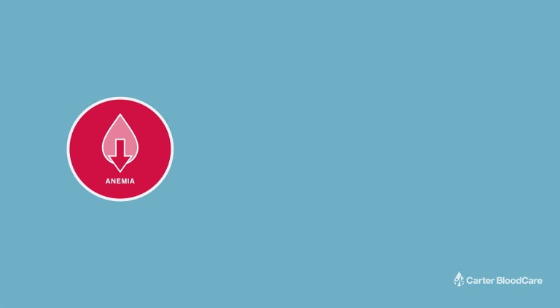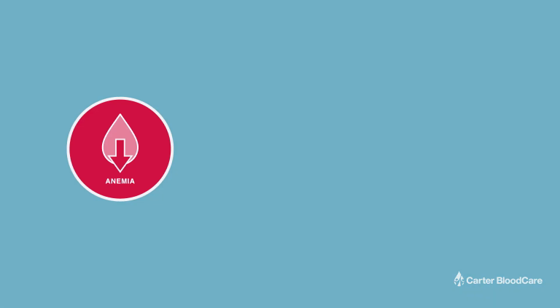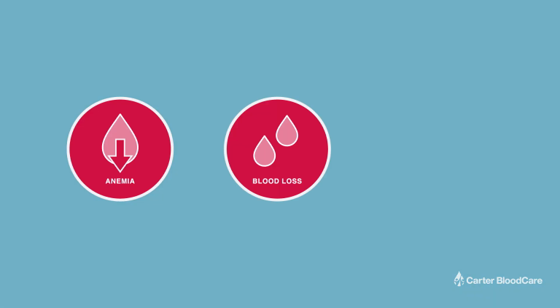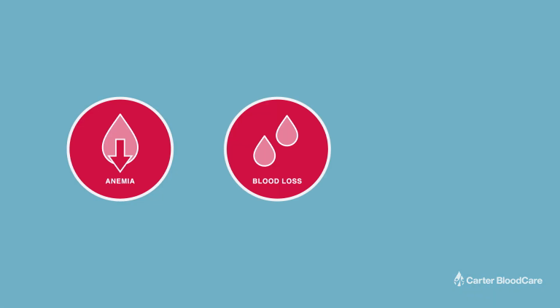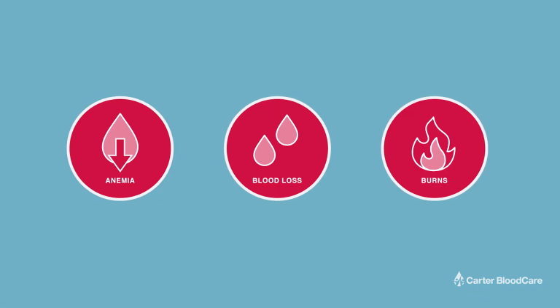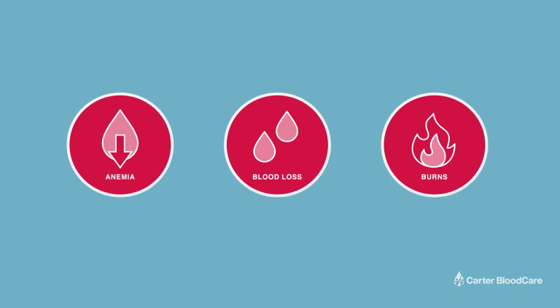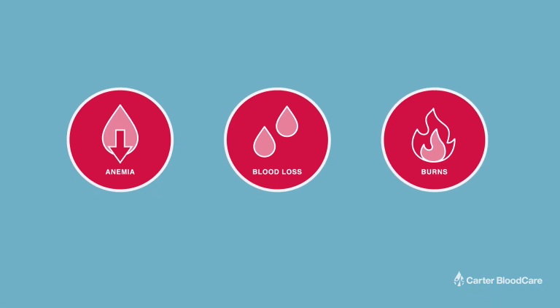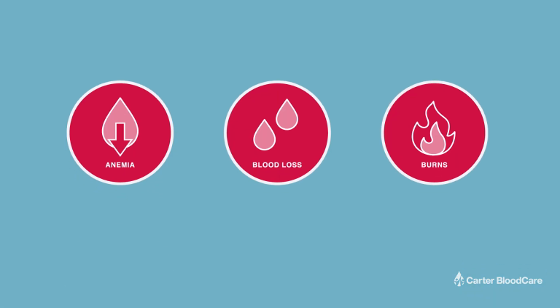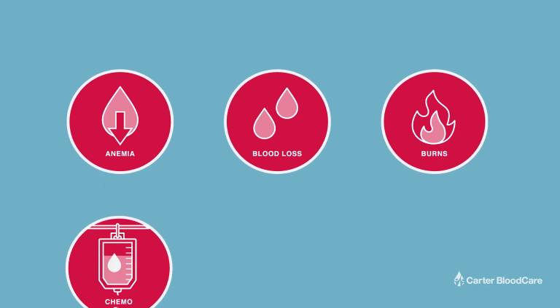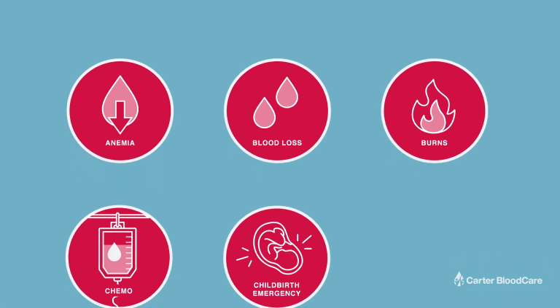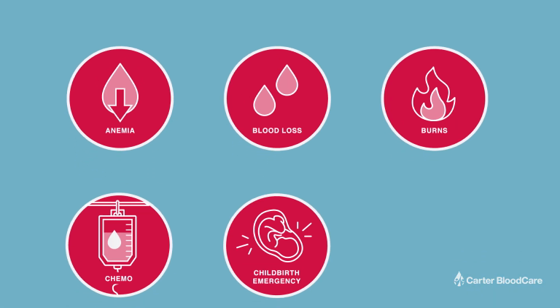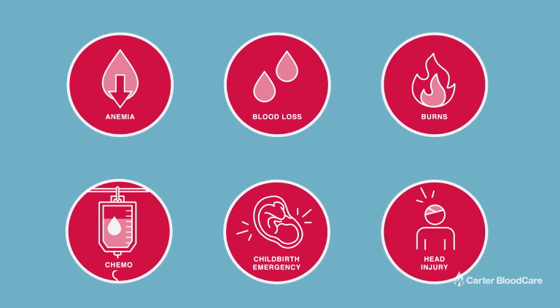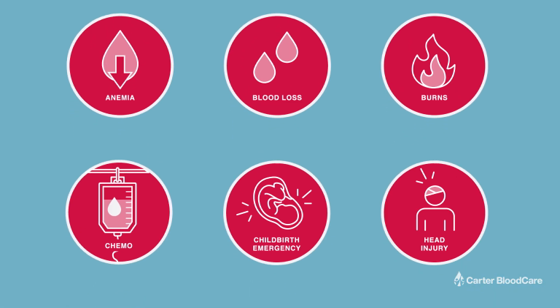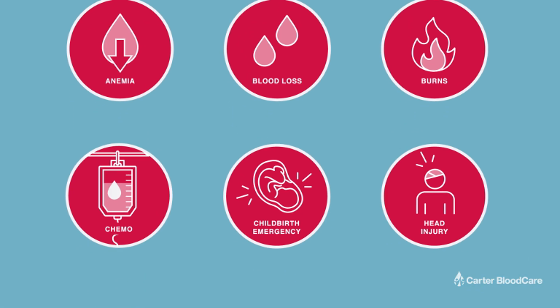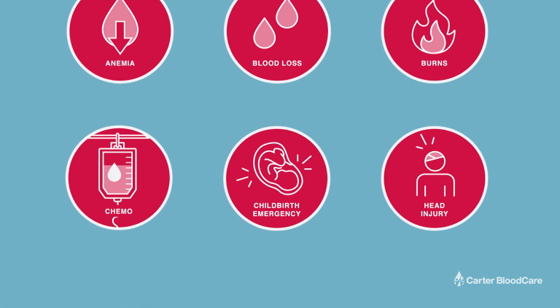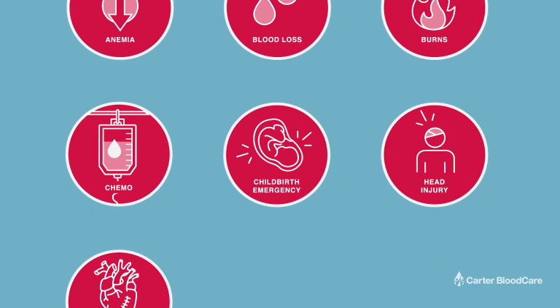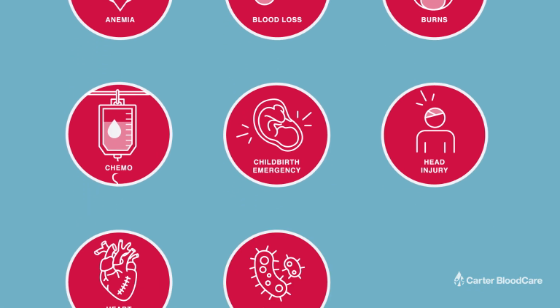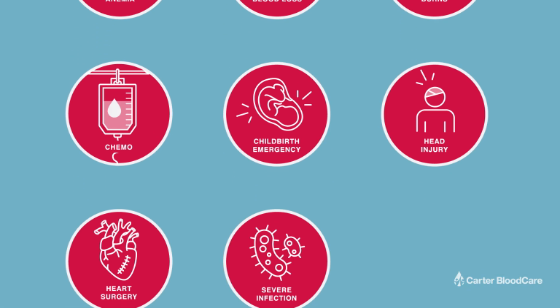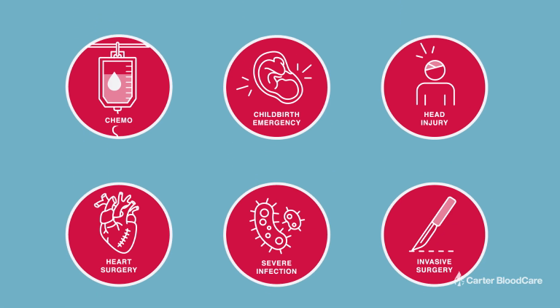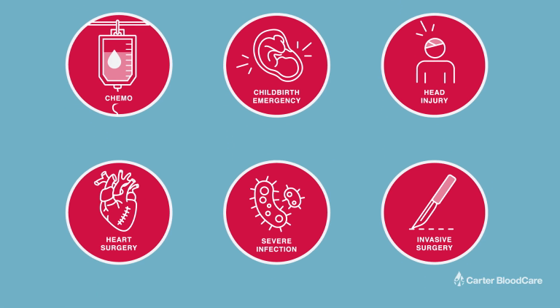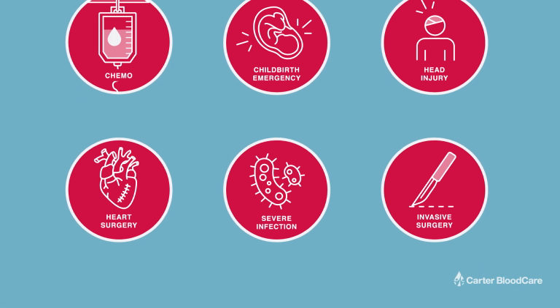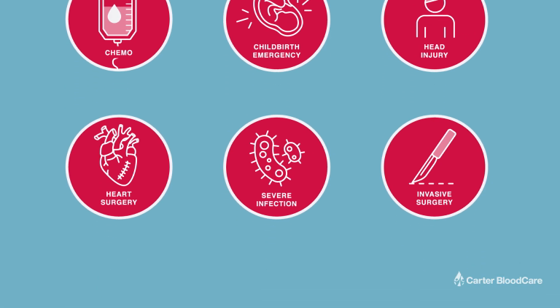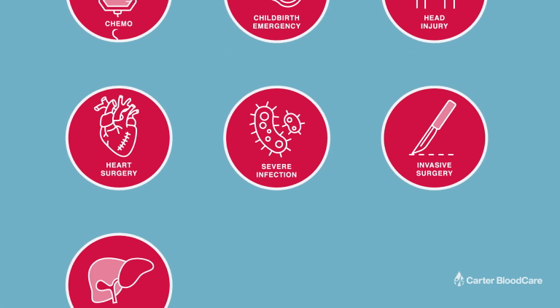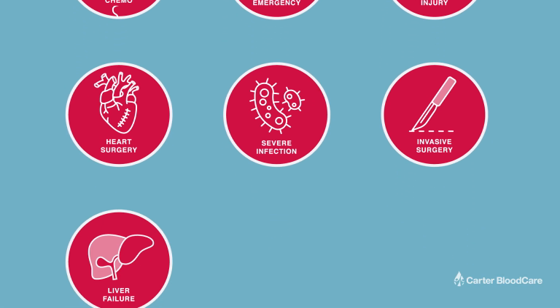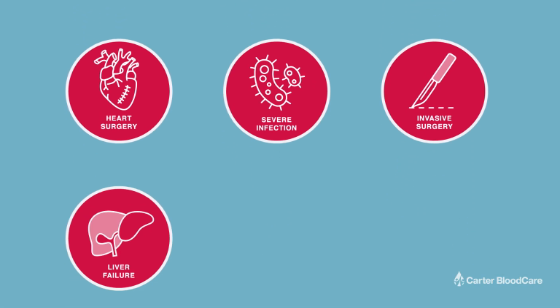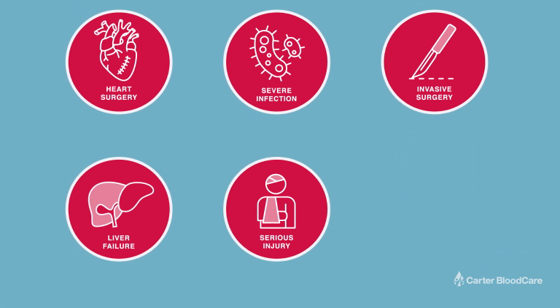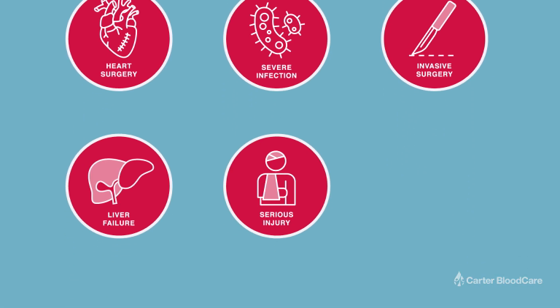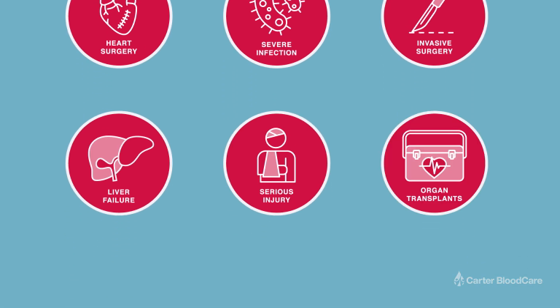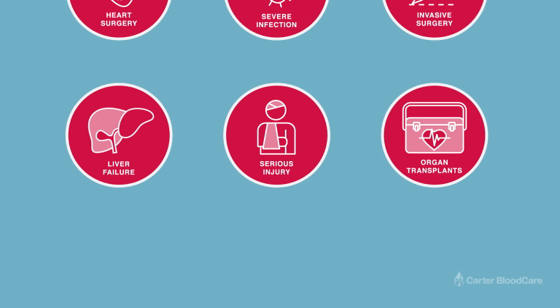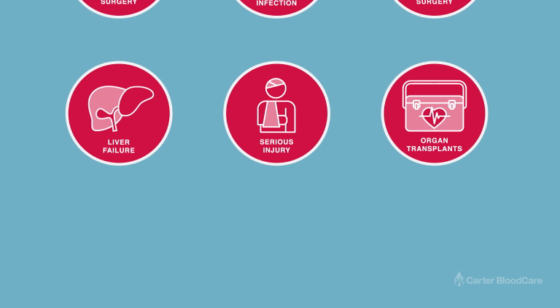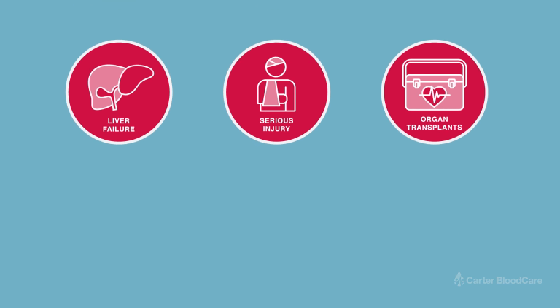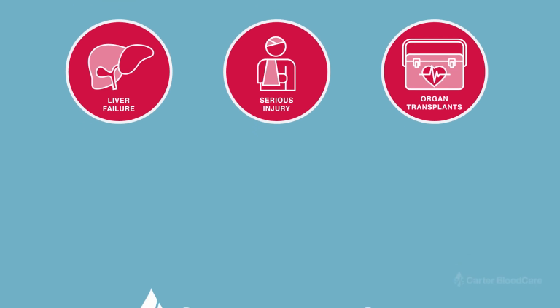It's because of generous donors that local patients can receive the life-saving blood transfusions they need.